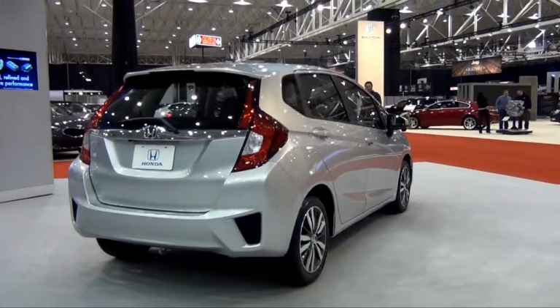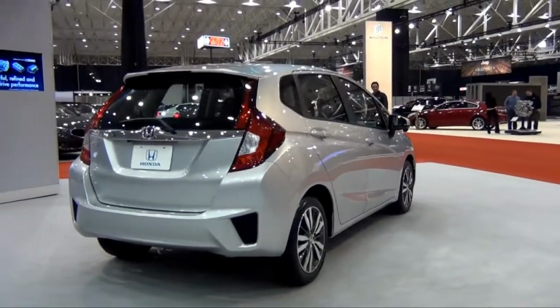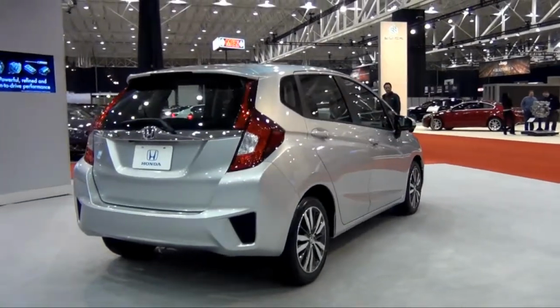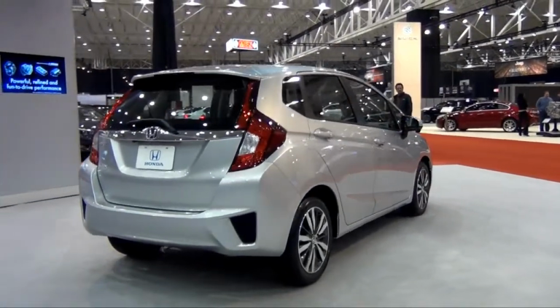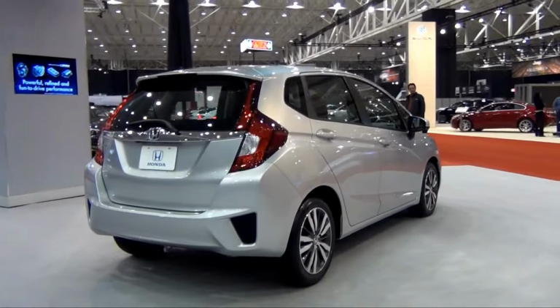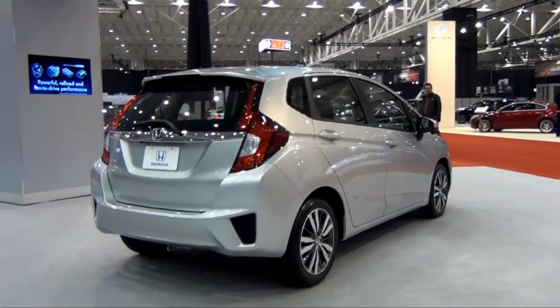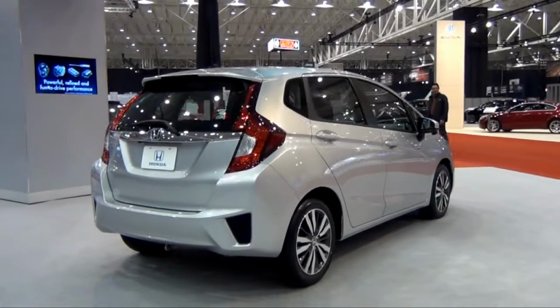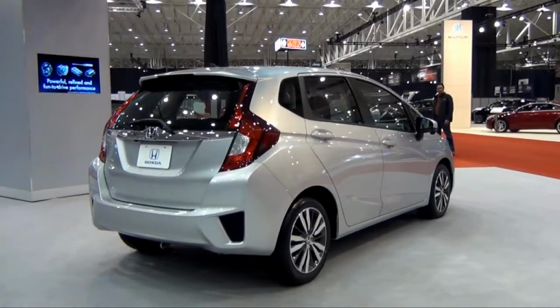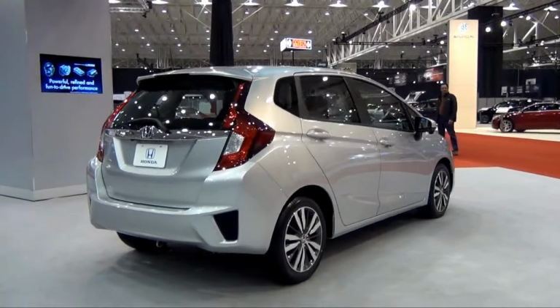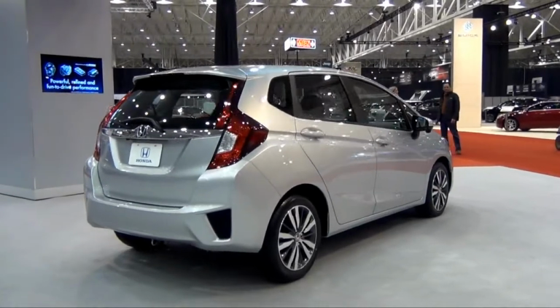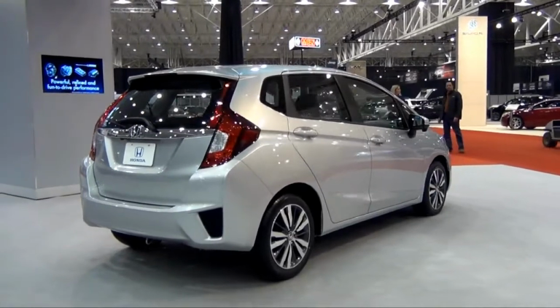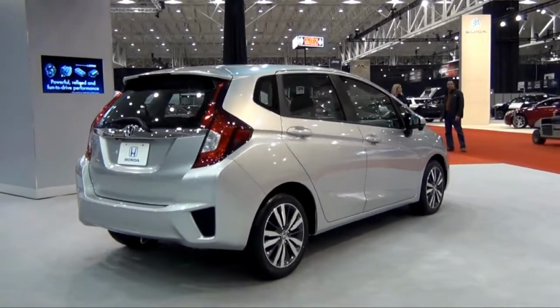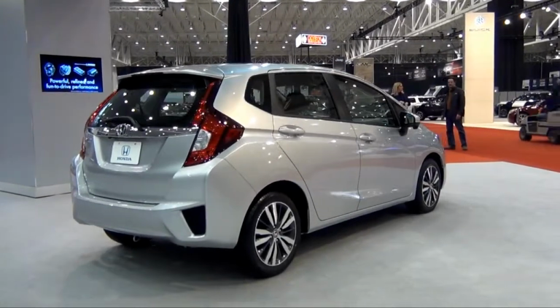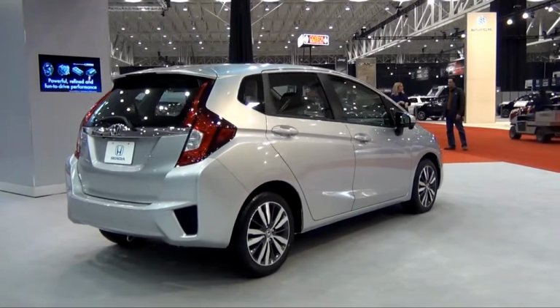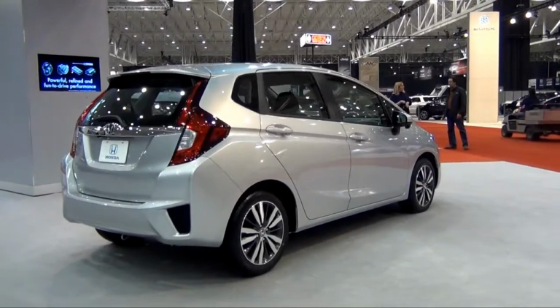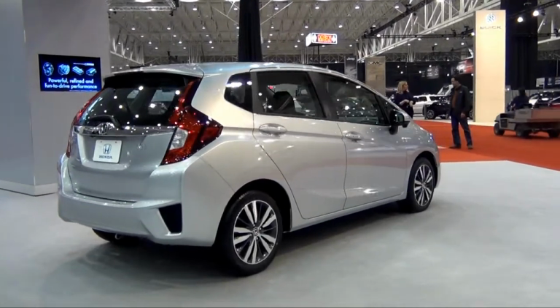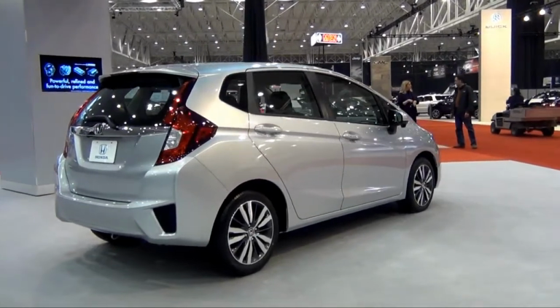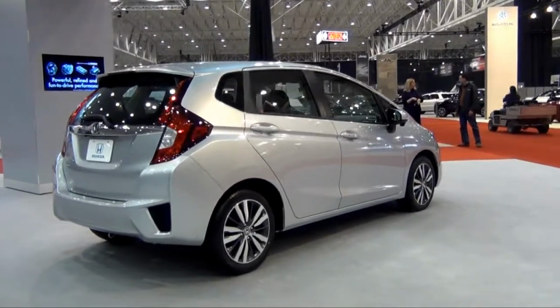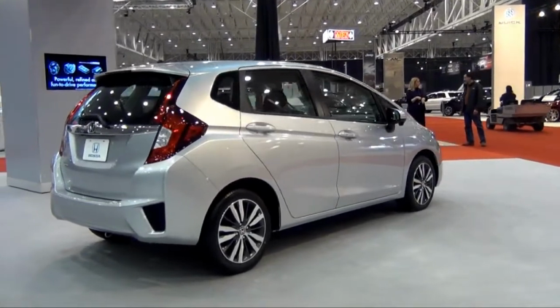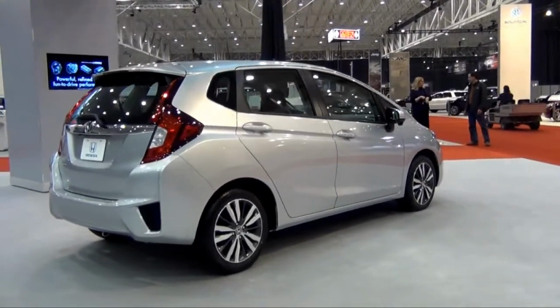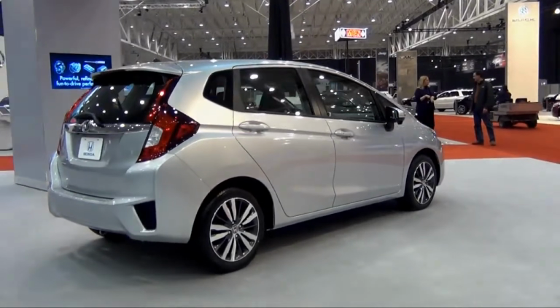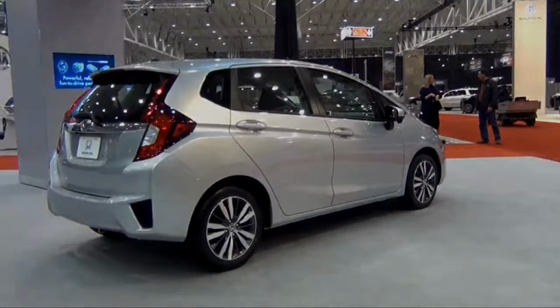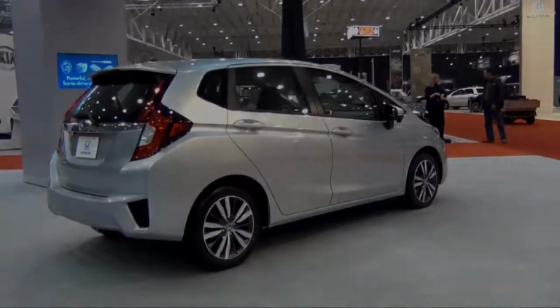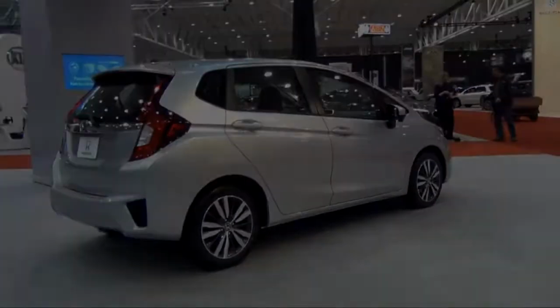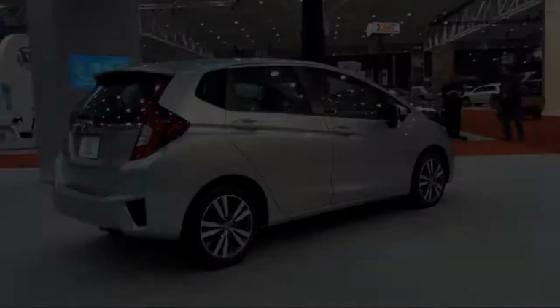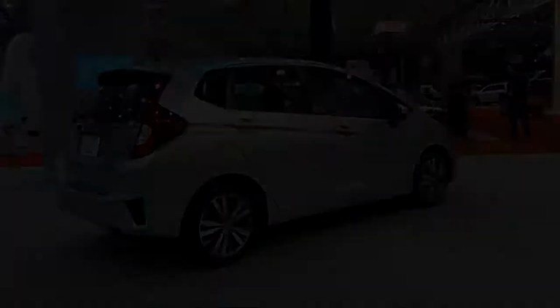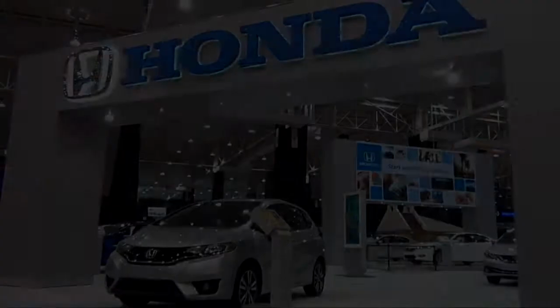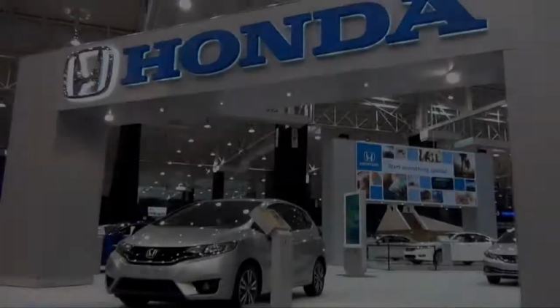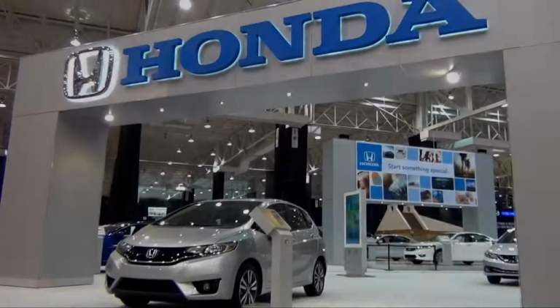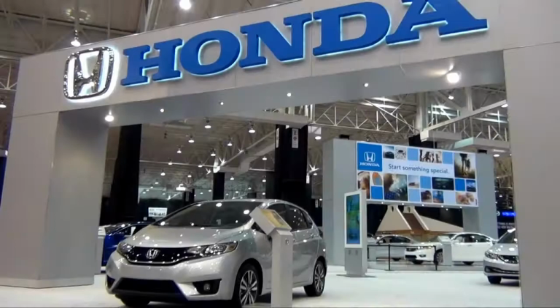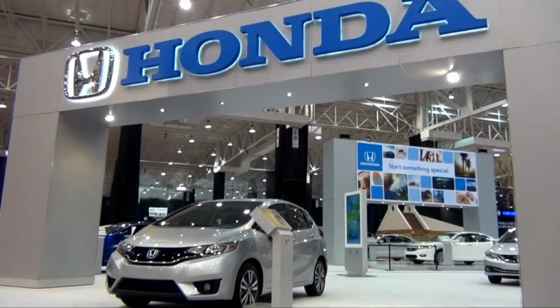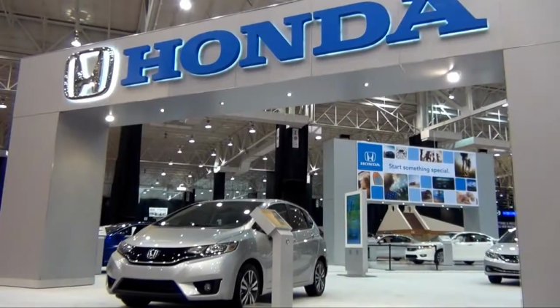The 2015 Honda Fit hits the Wake Up Honda showroom in spring 2014.